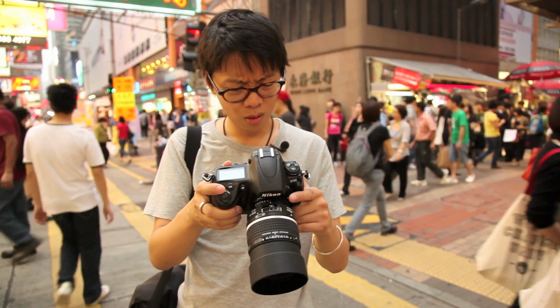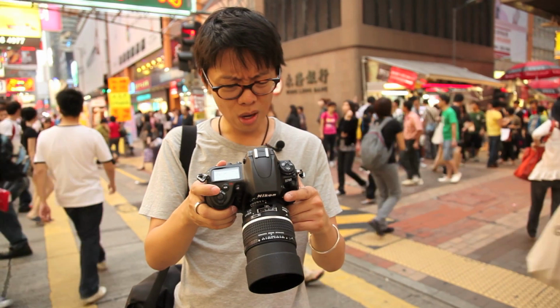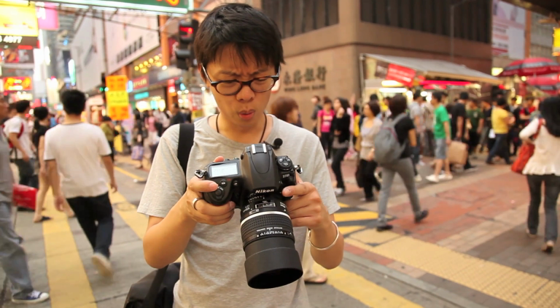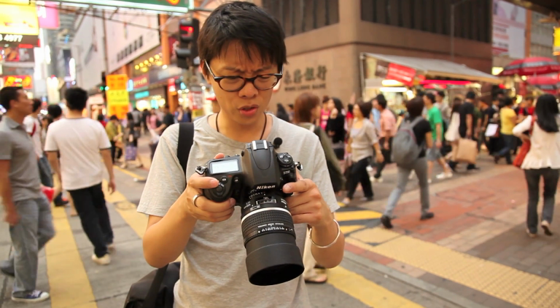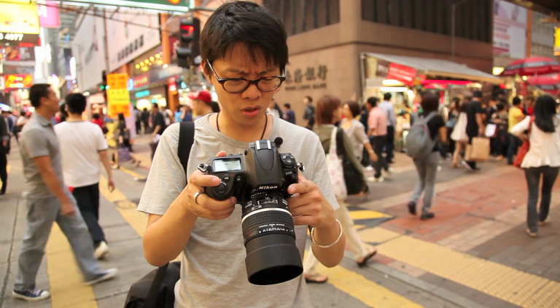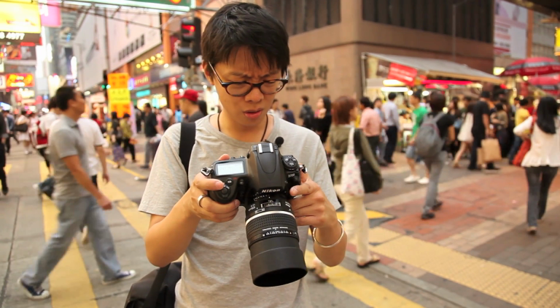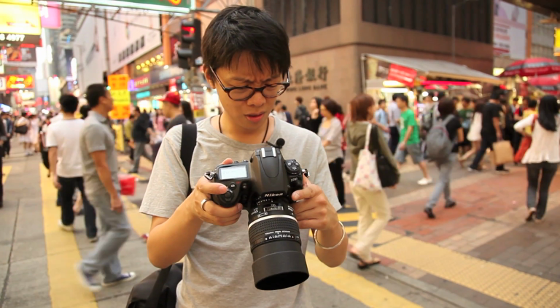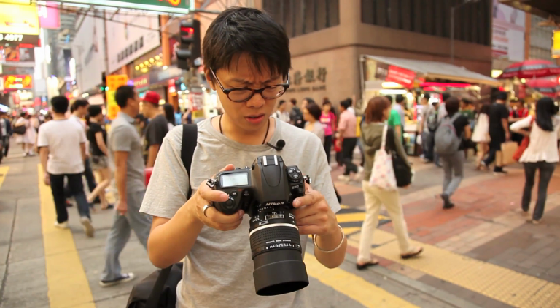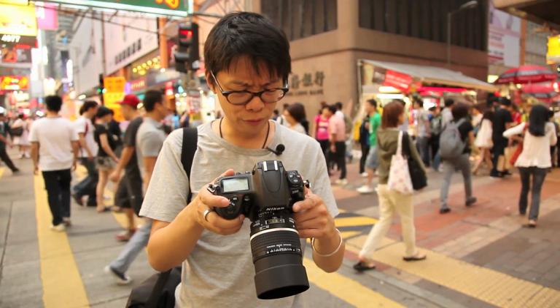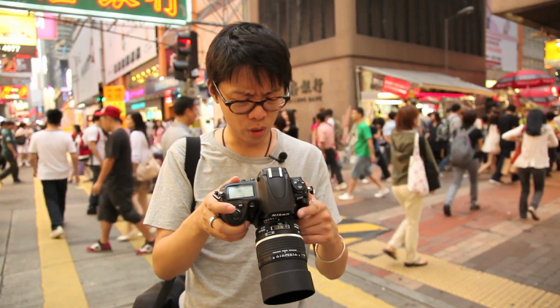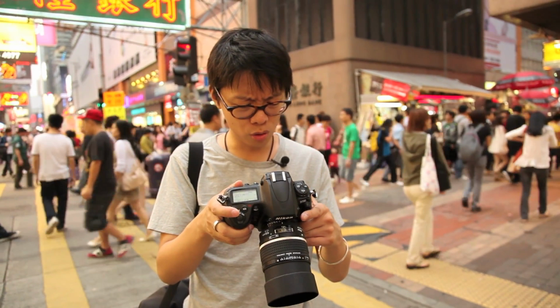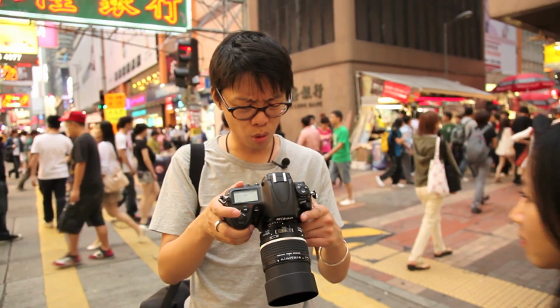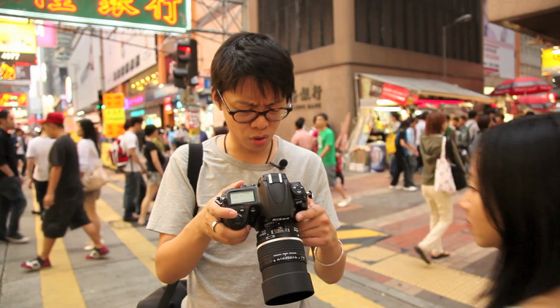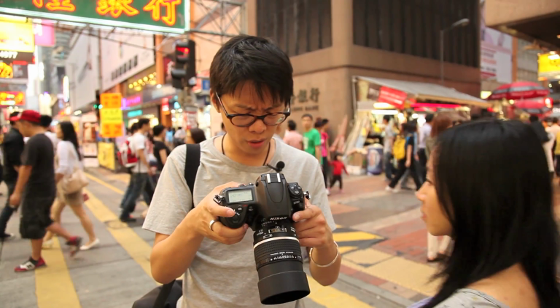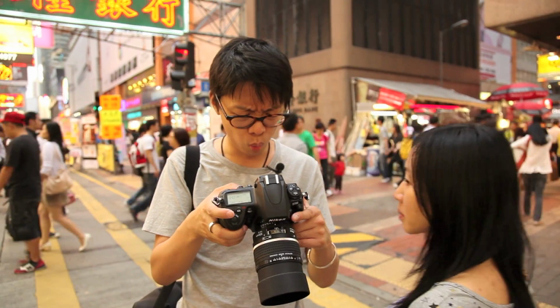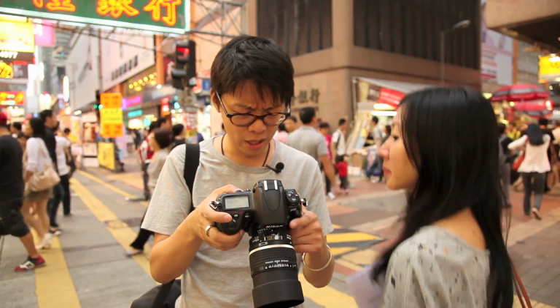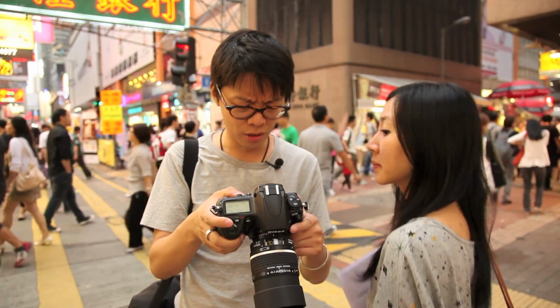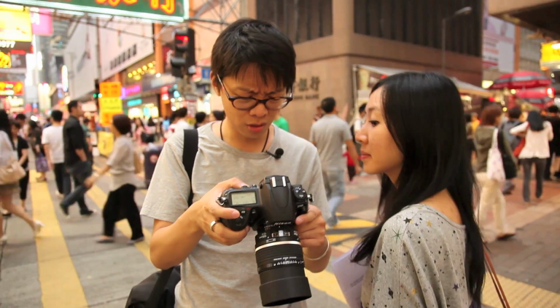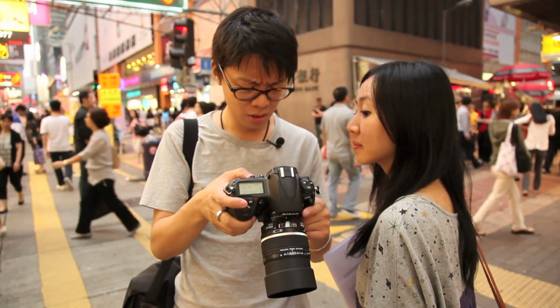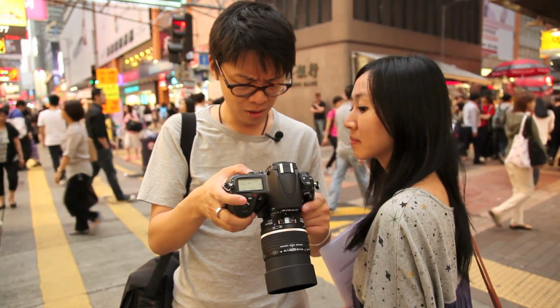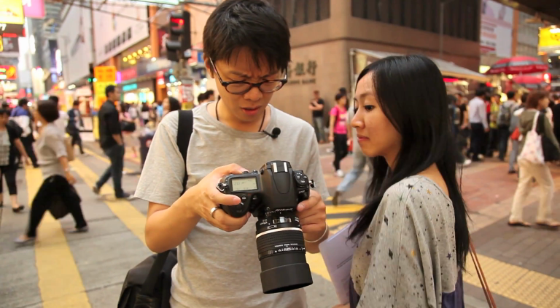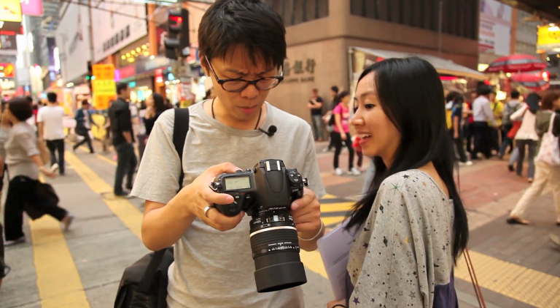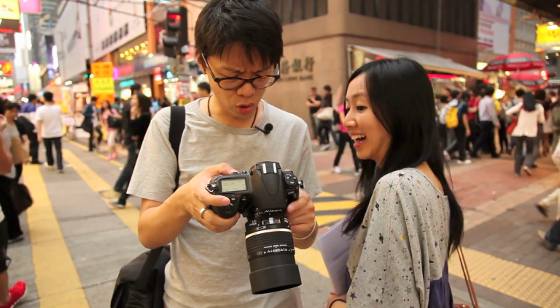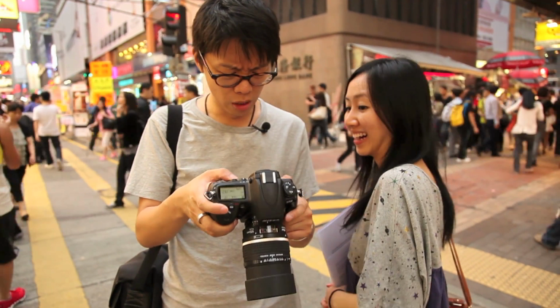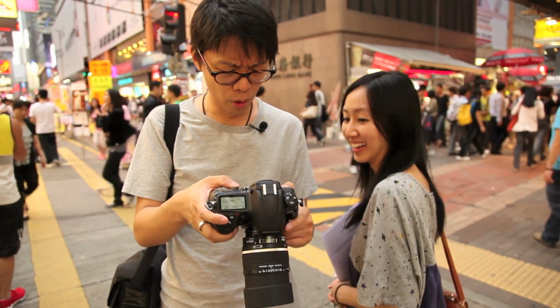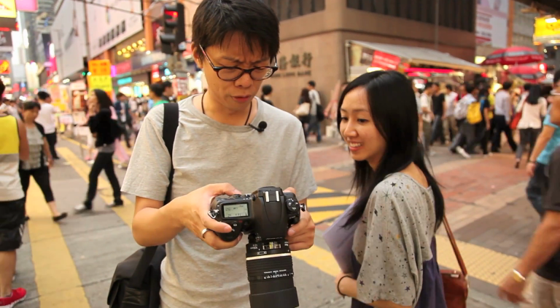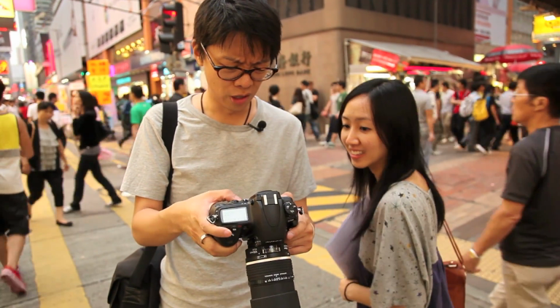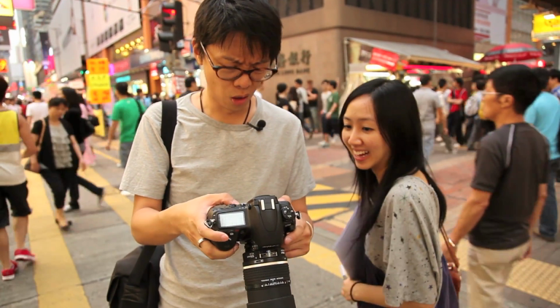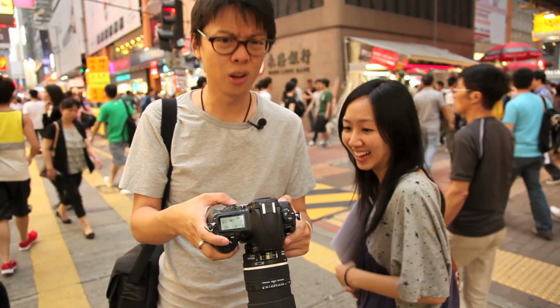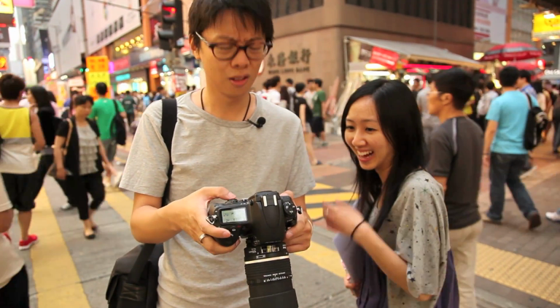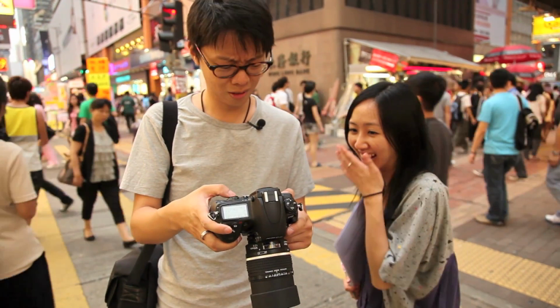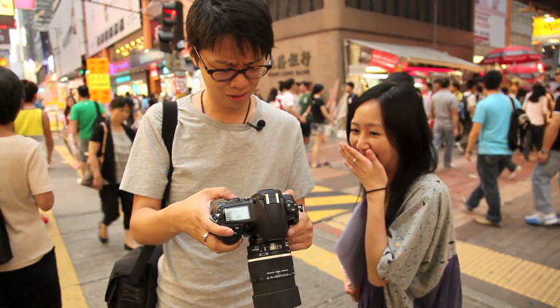Wow, this defocus control is kind of weird. It makes your lip look funny, Locke.